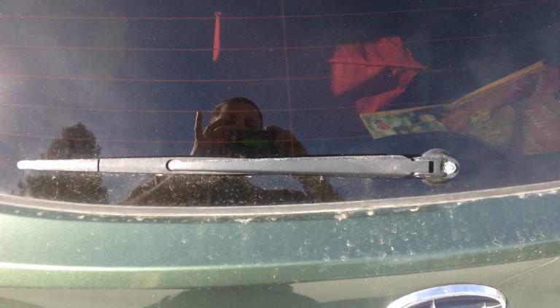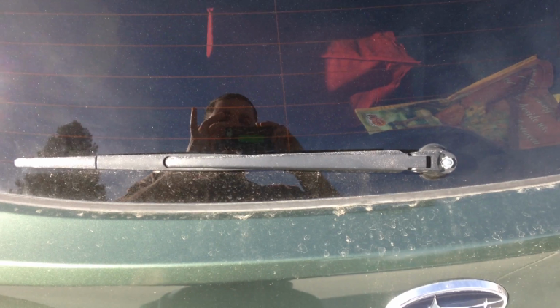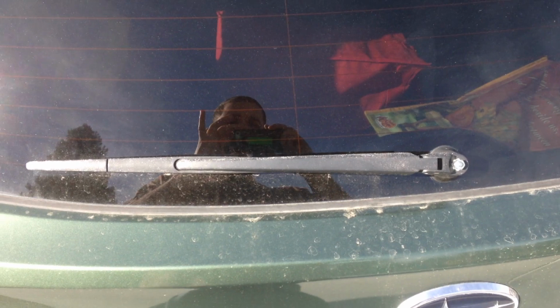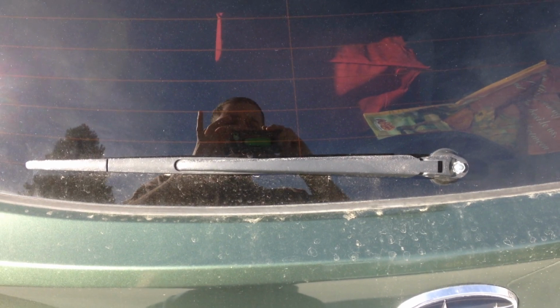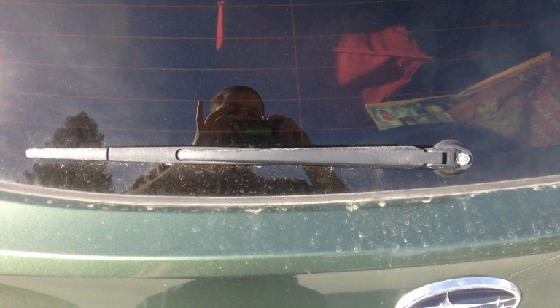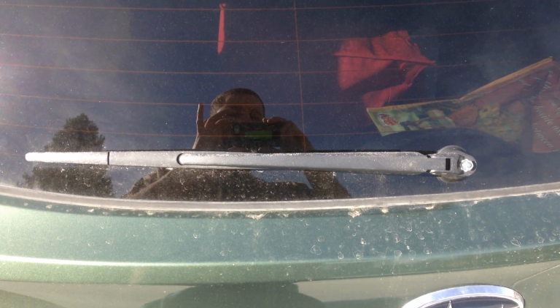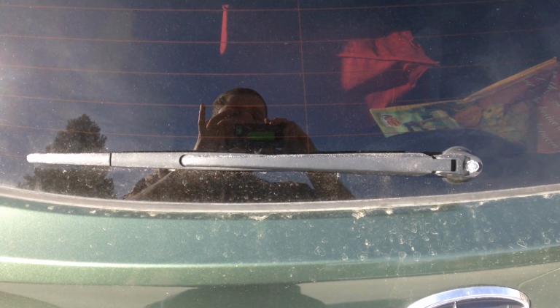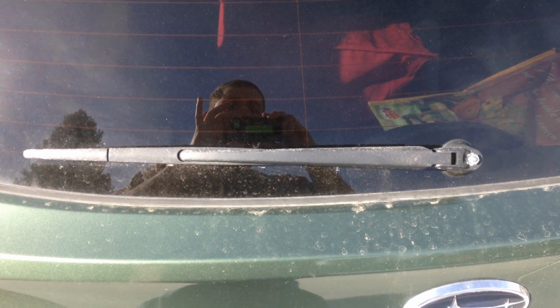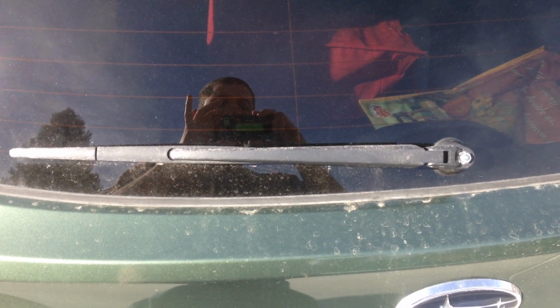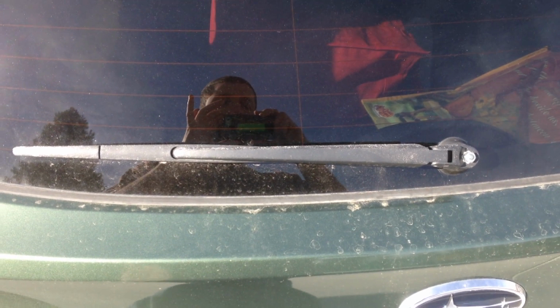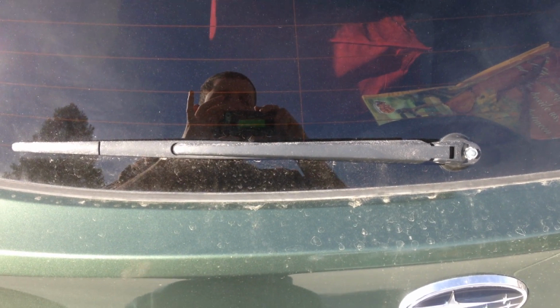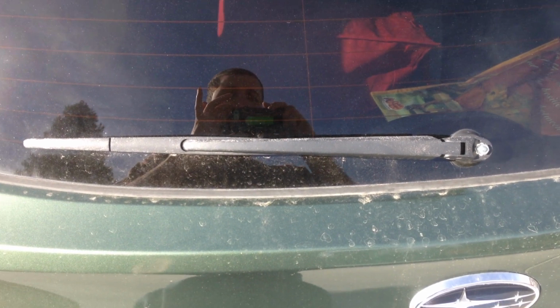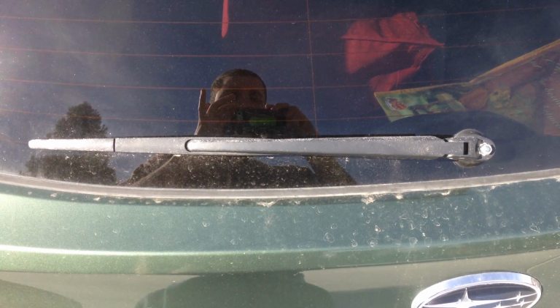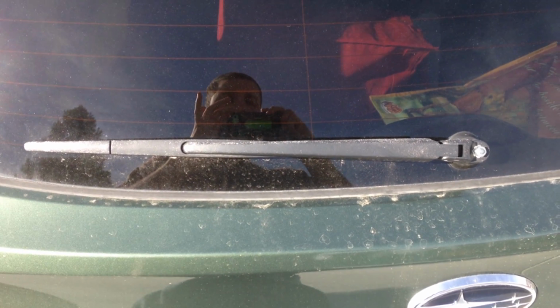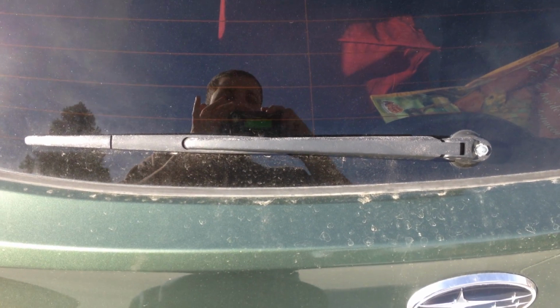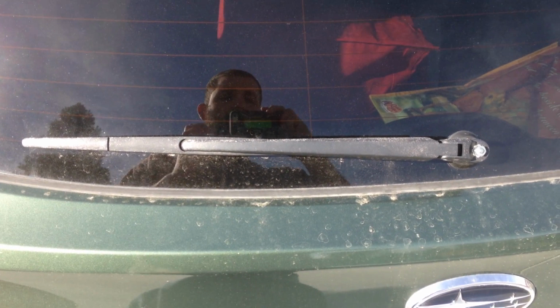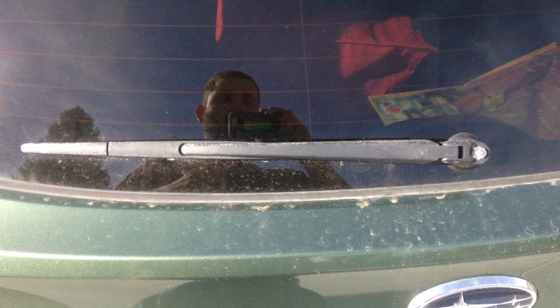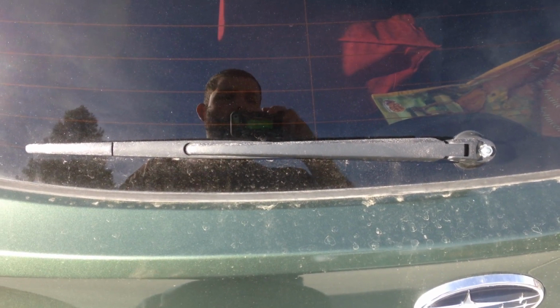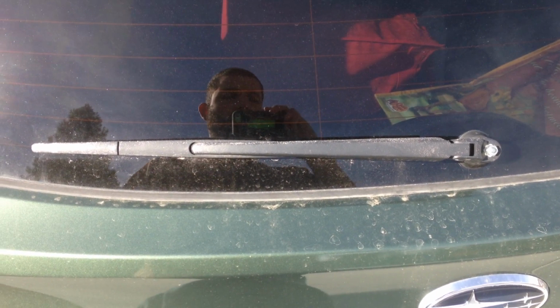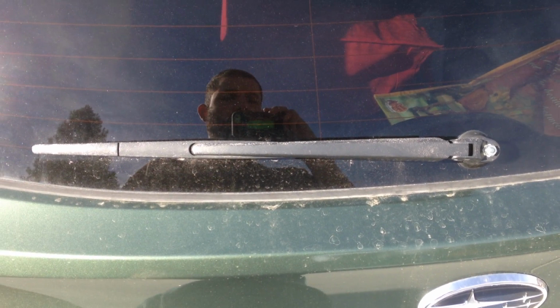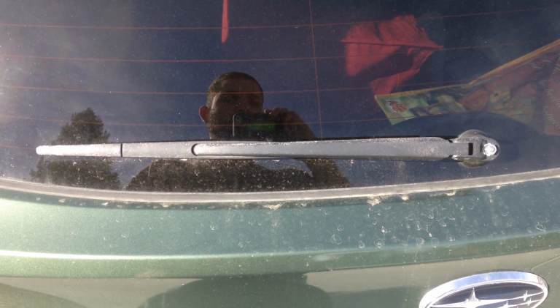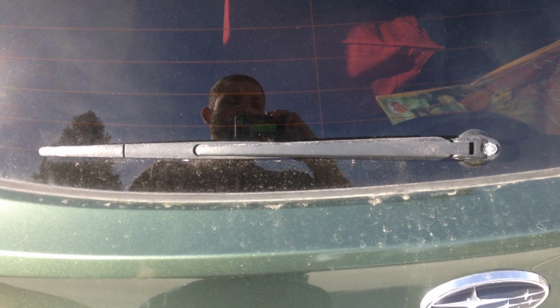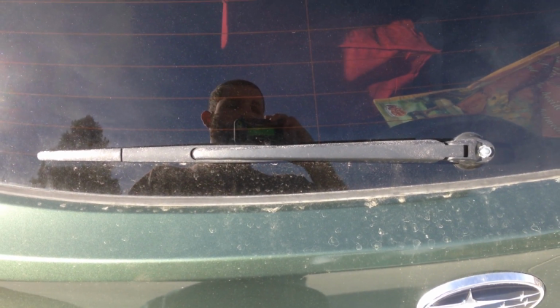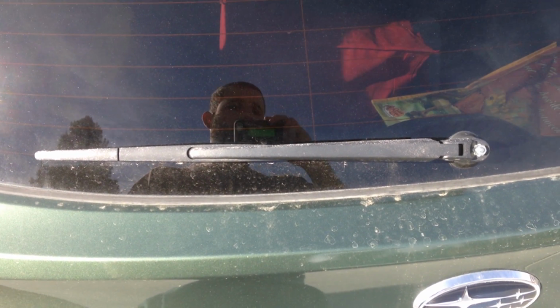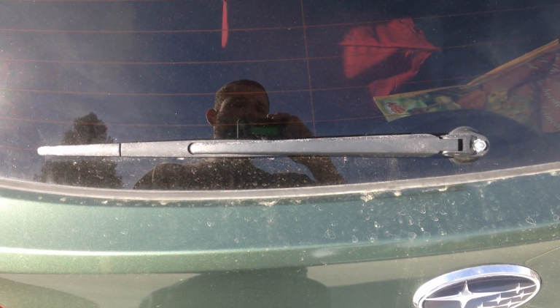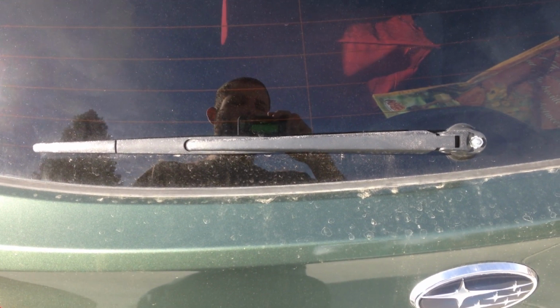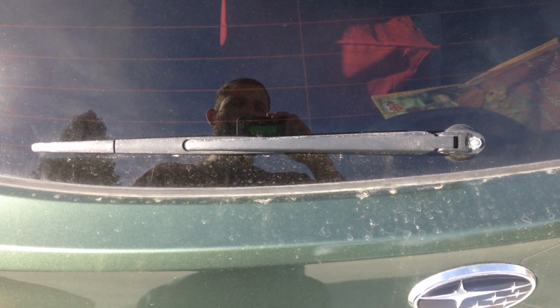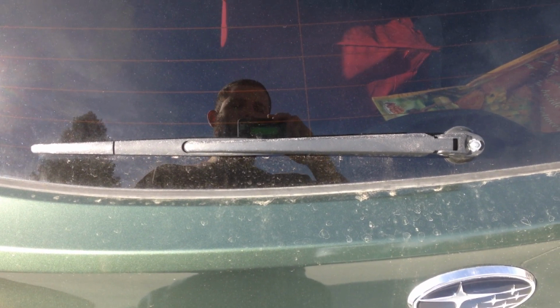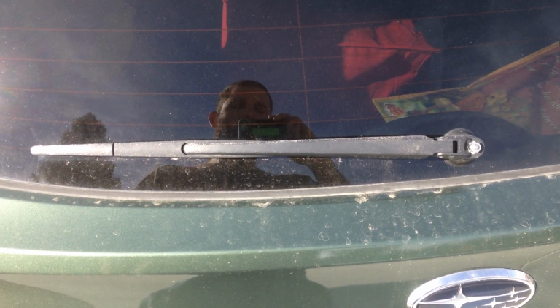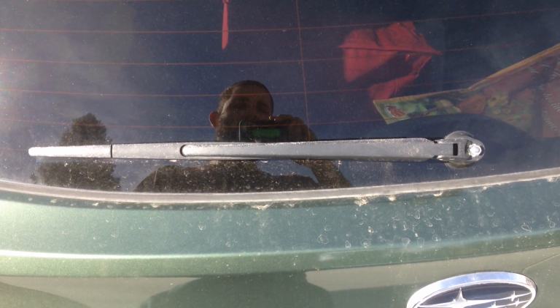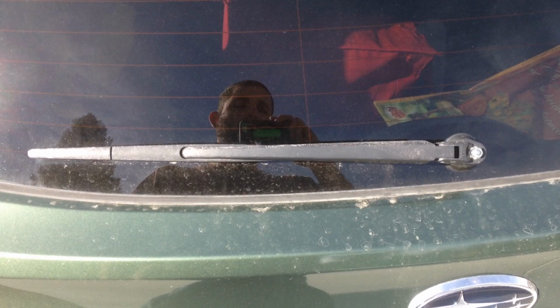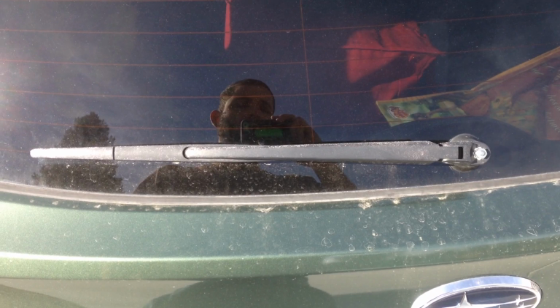This is a quick video to show you how to change the wiper blade on the back of your Subaru Outback.